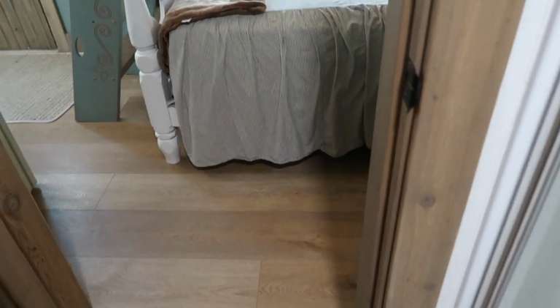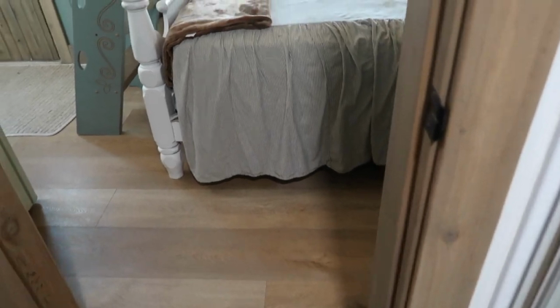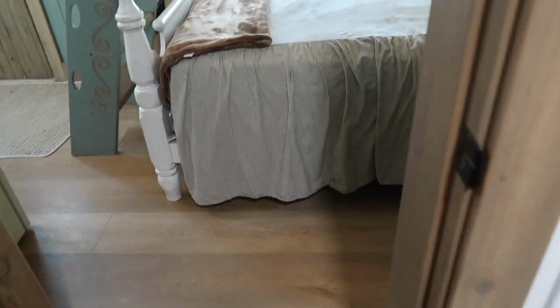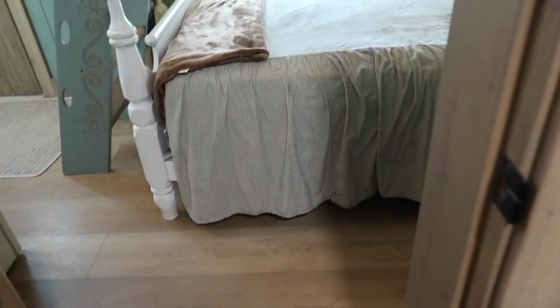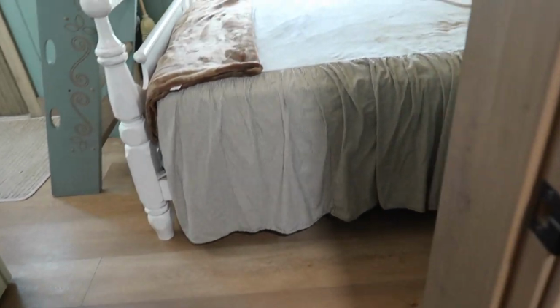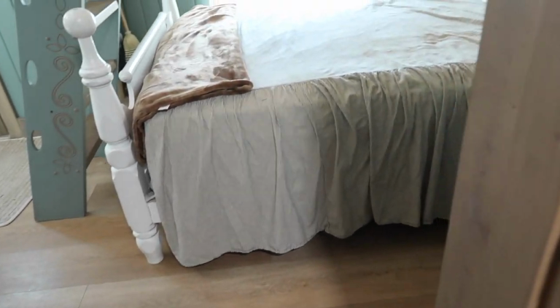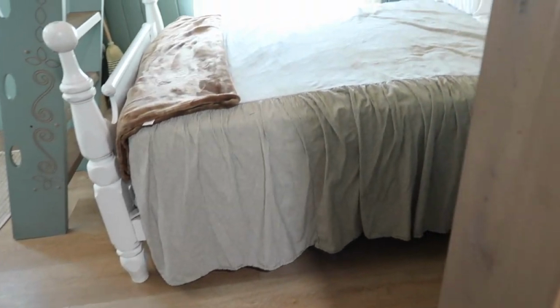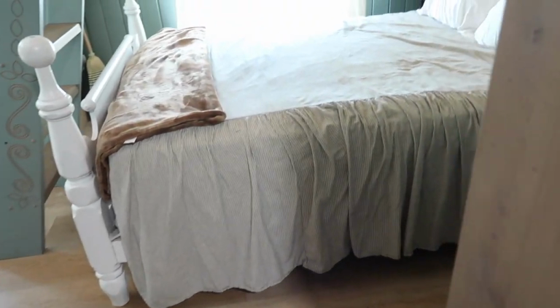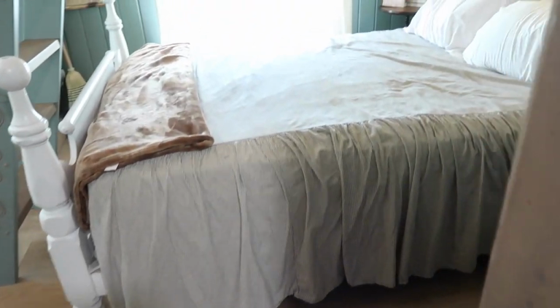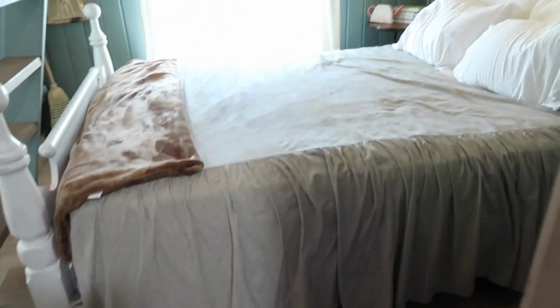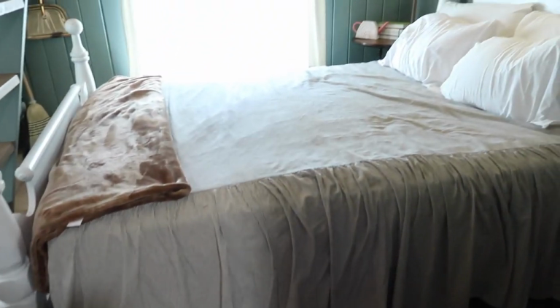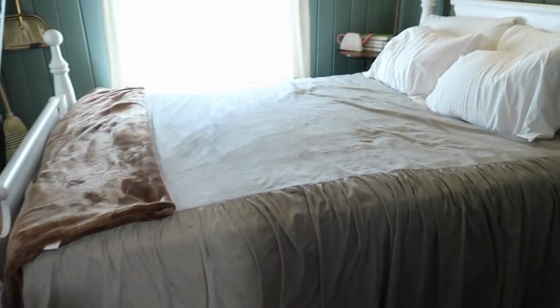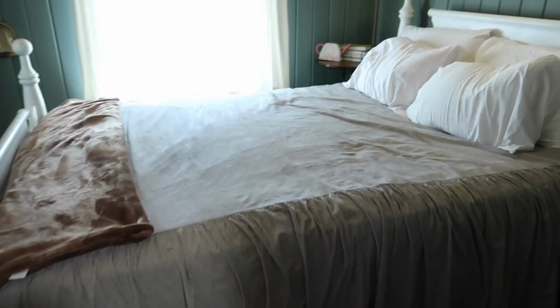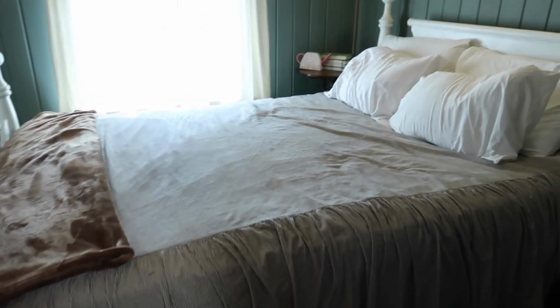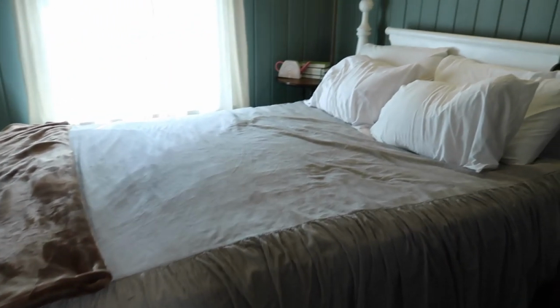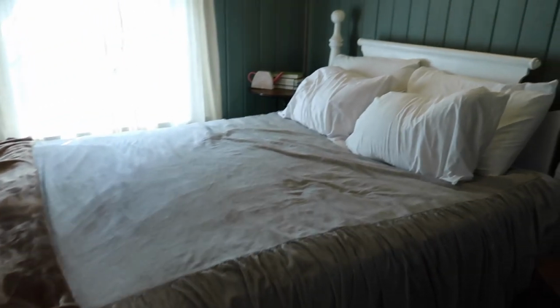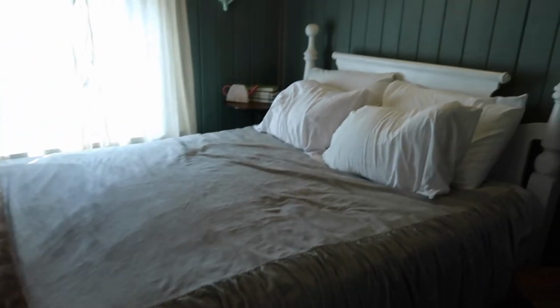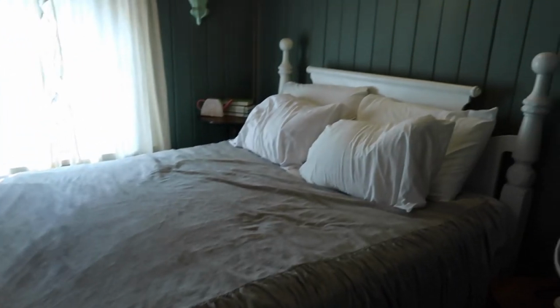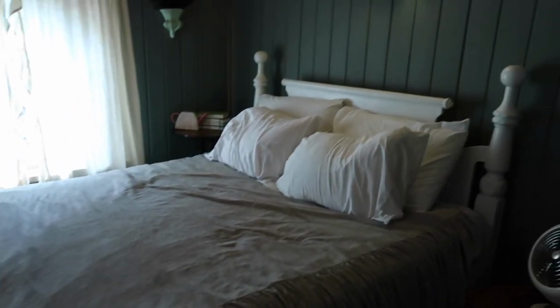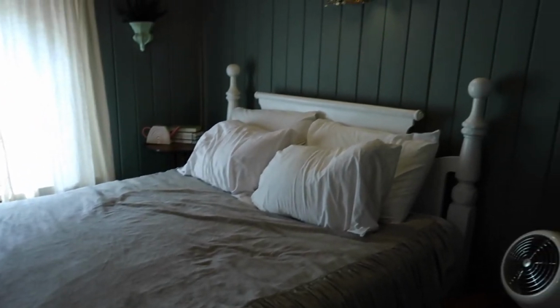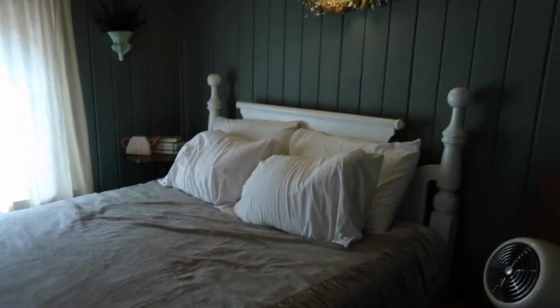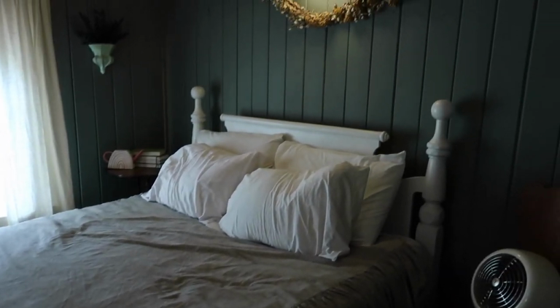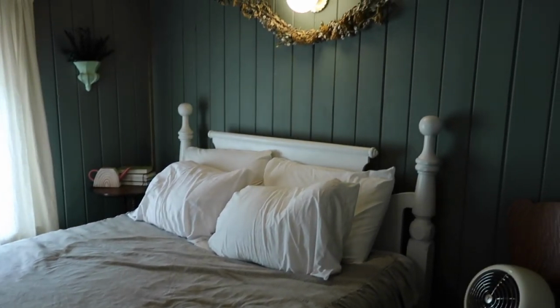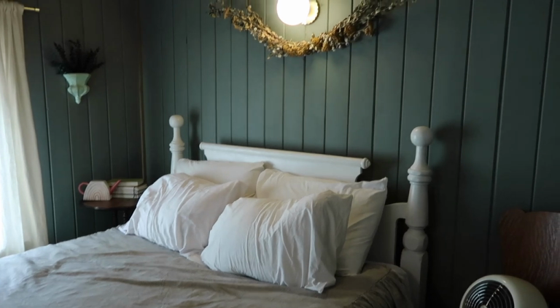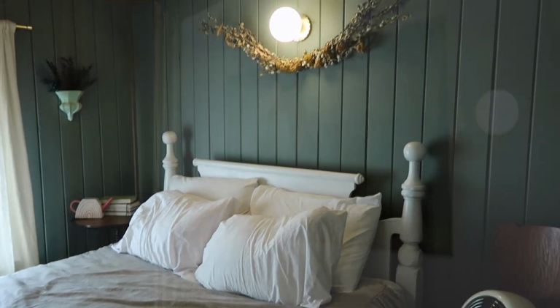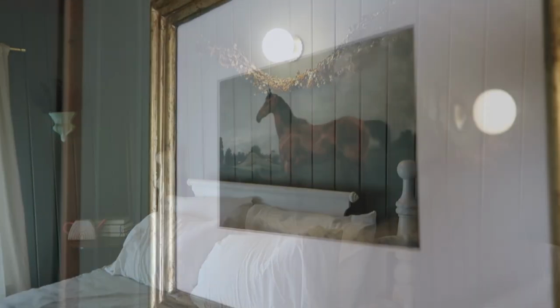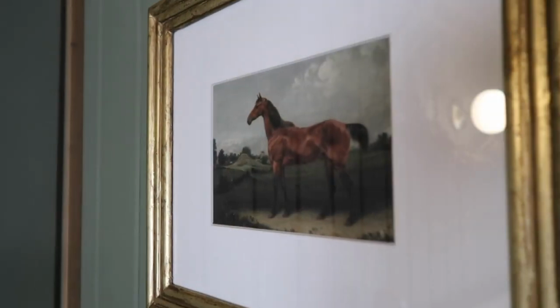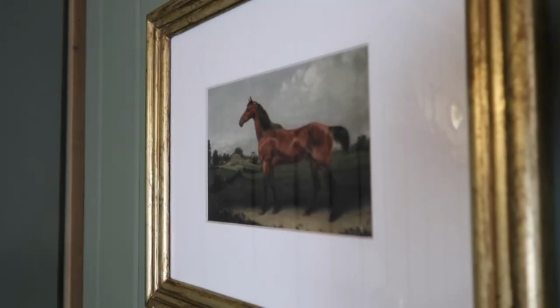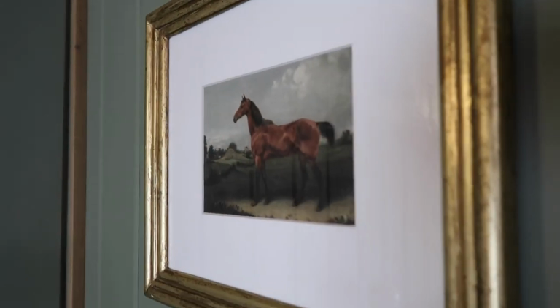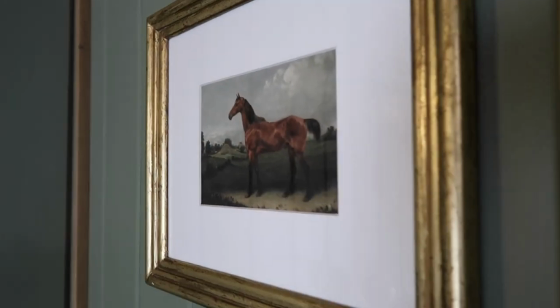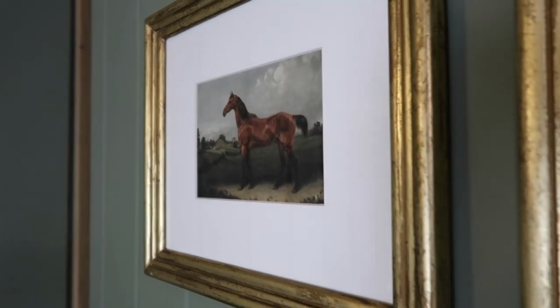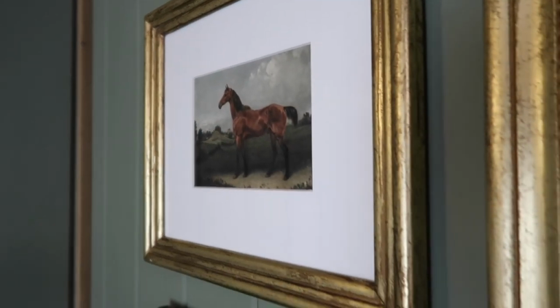Coming back out of the bathroom, I'll show you the queen bed area and all the little details that they incorporated throughout.